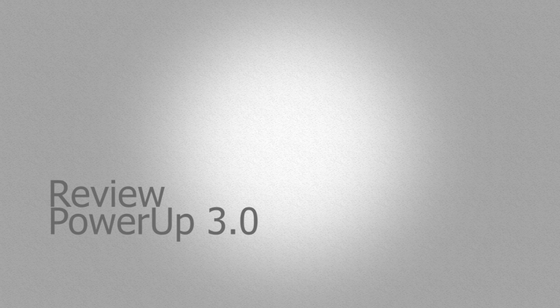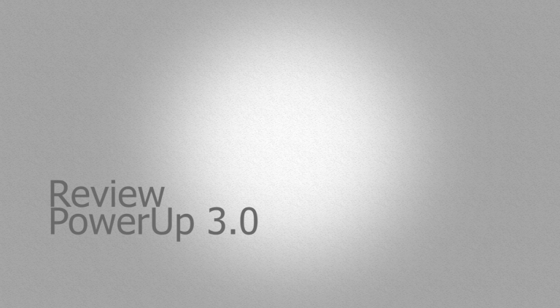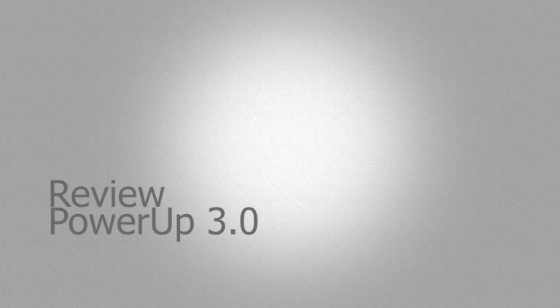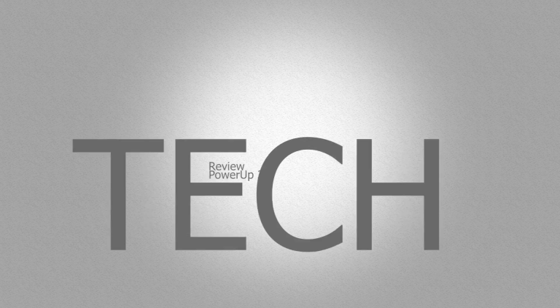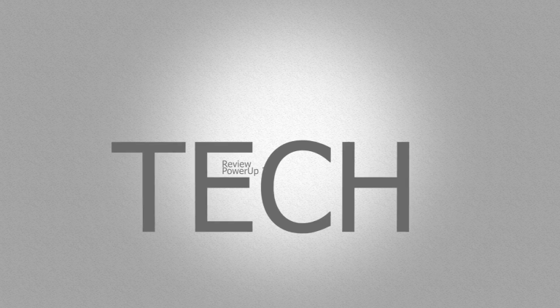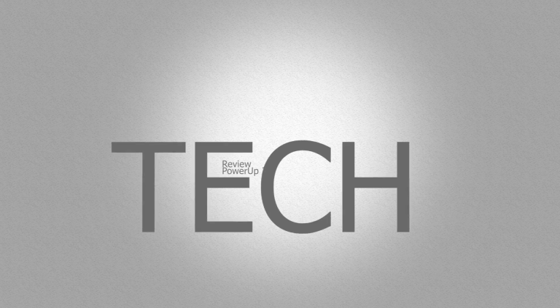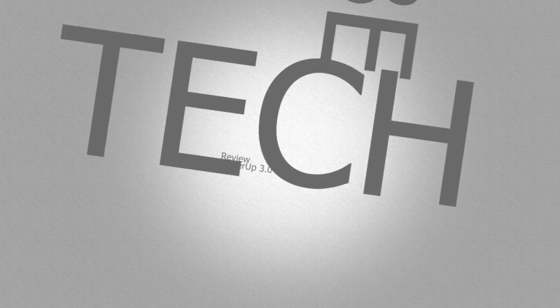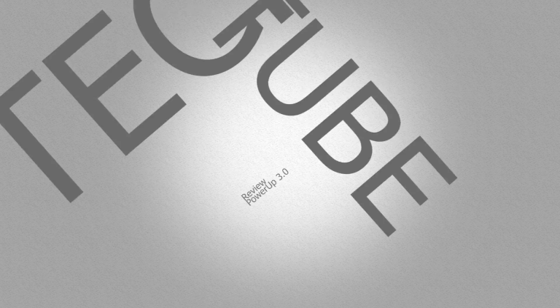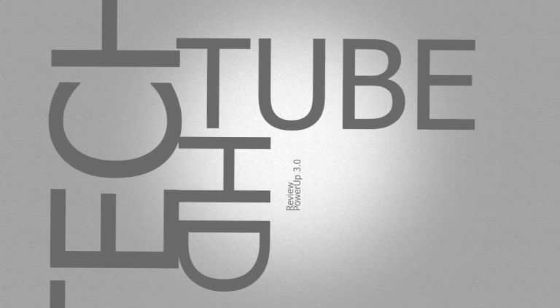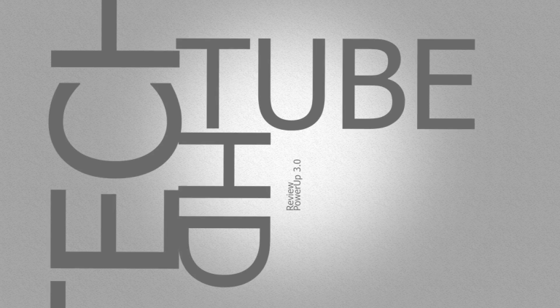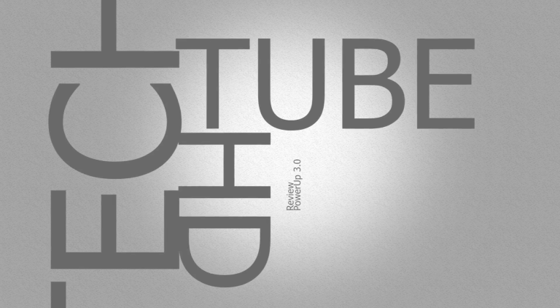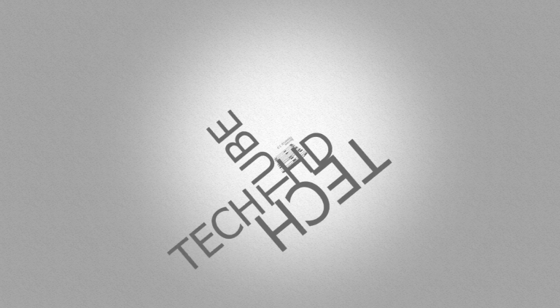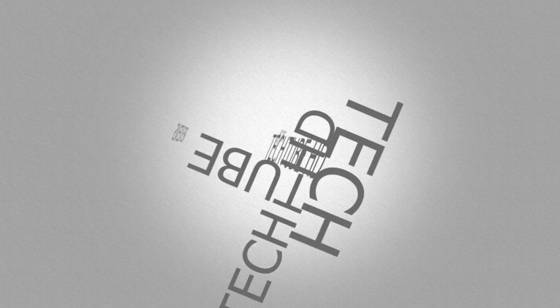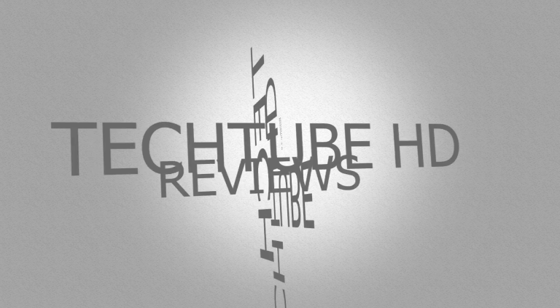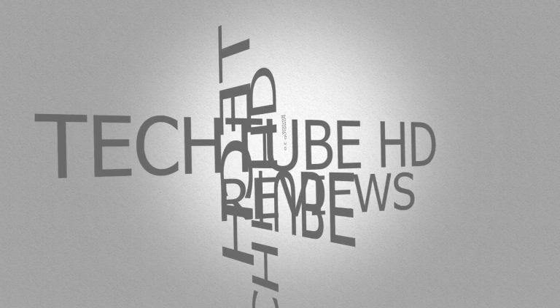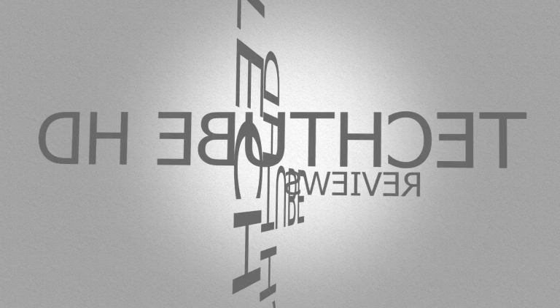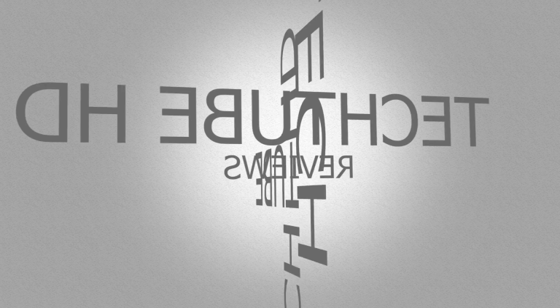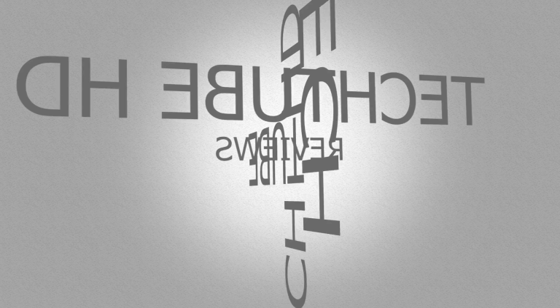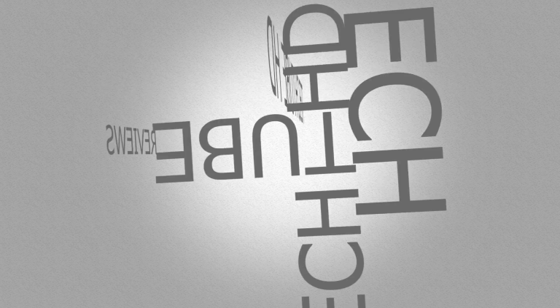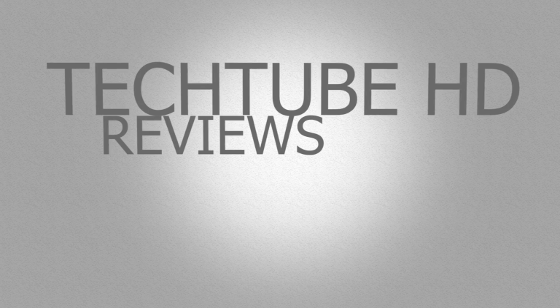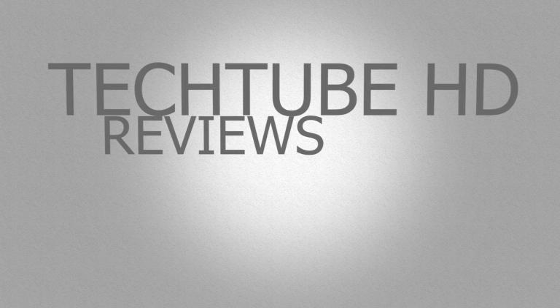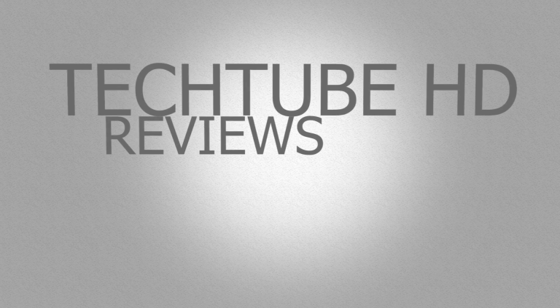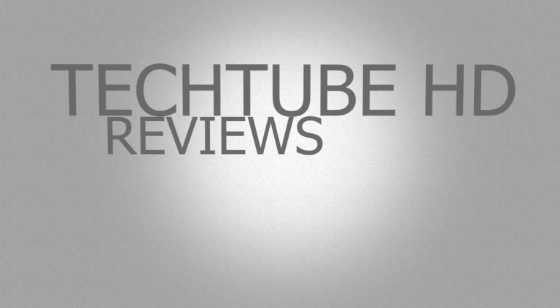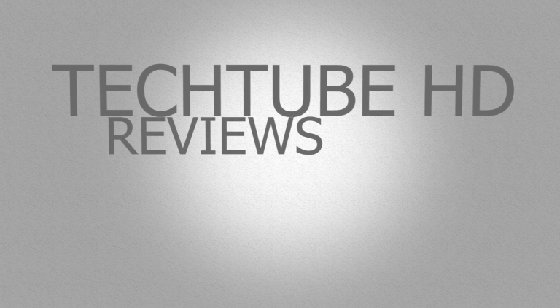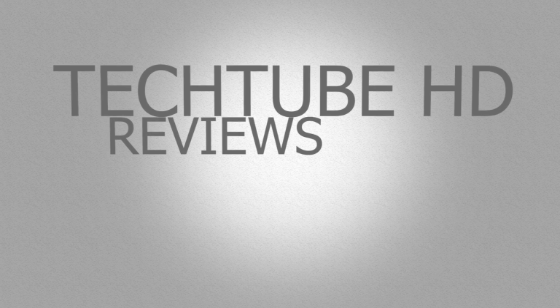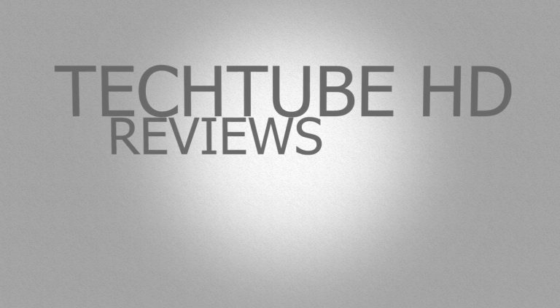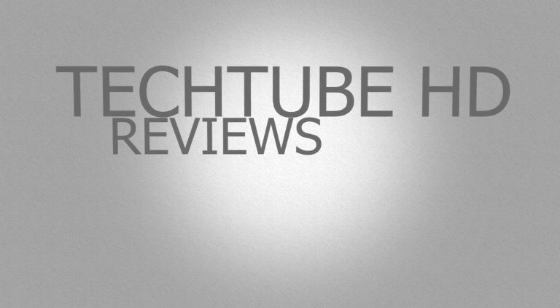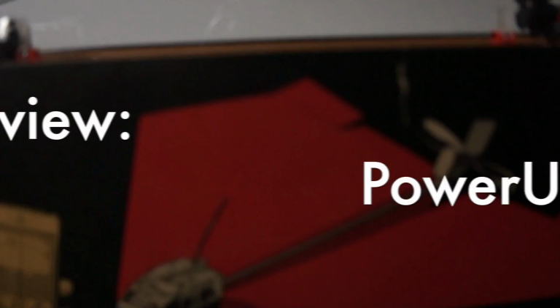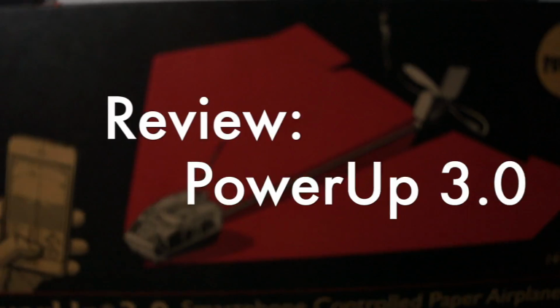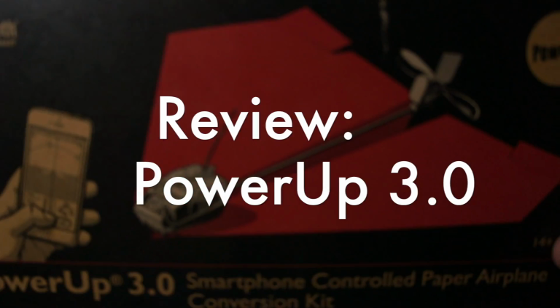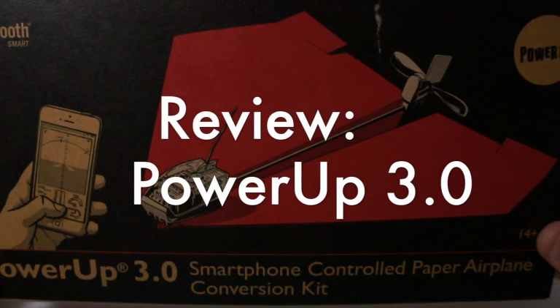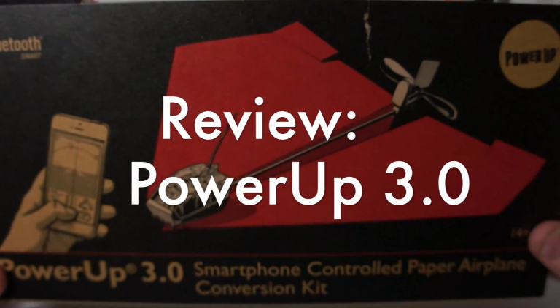Hey guys, TechTubeReviewsHD here, and today I'm unboxing and reviewing the PowerUp 3.0.